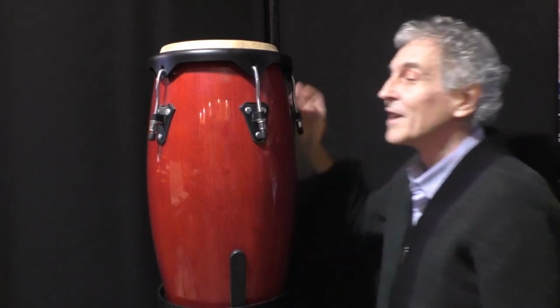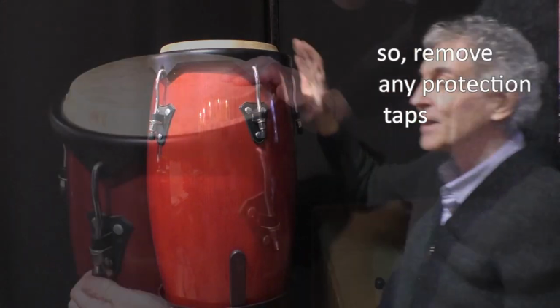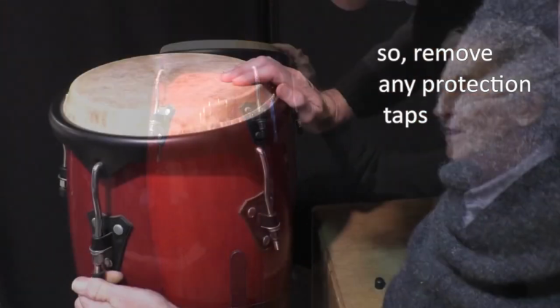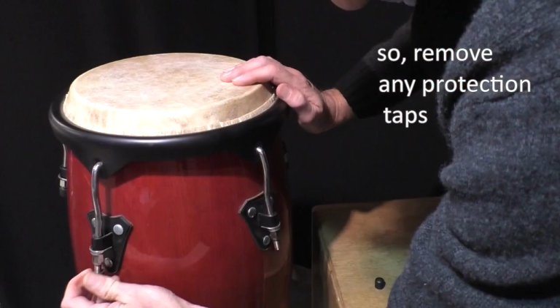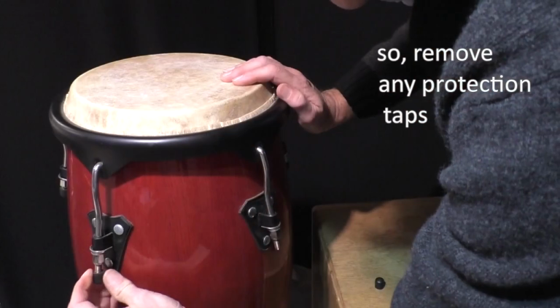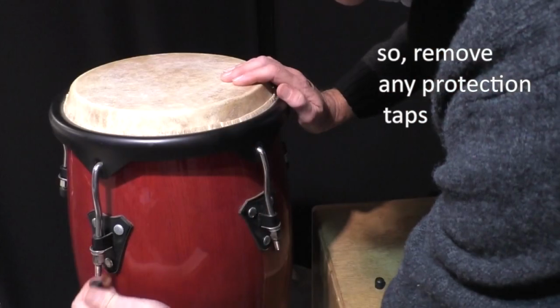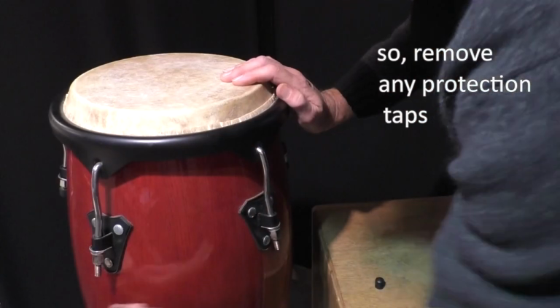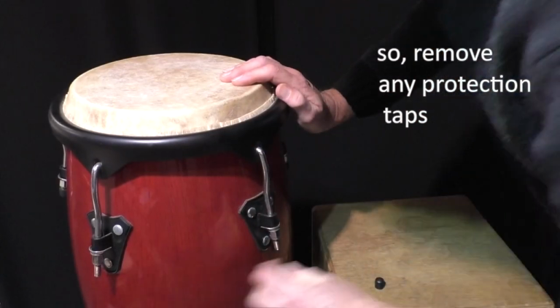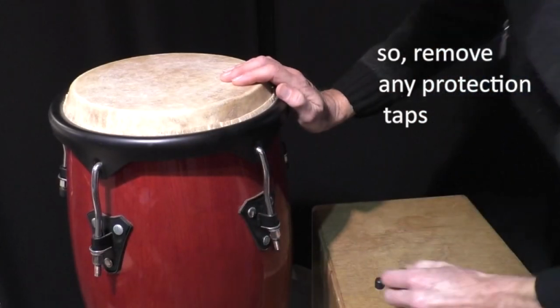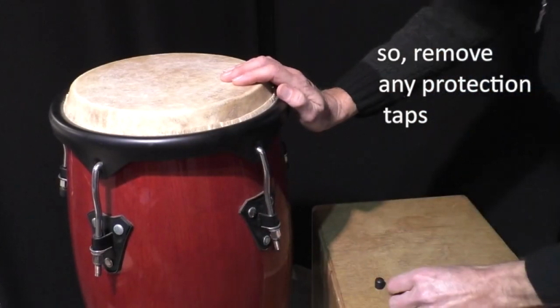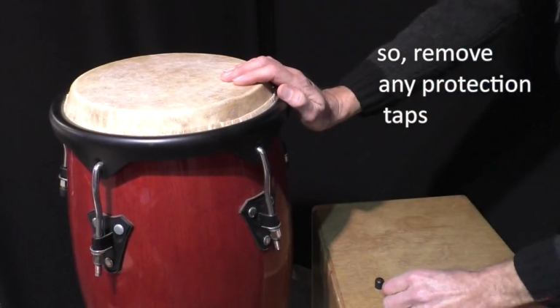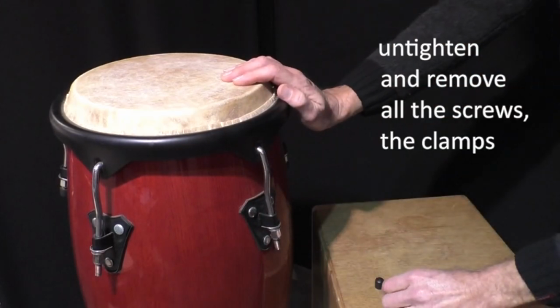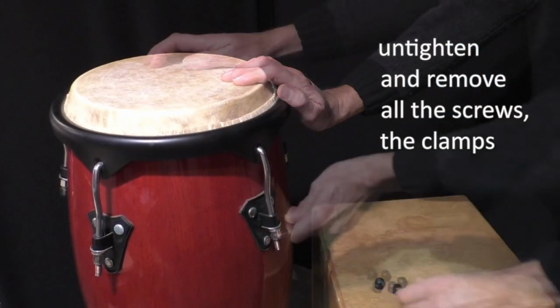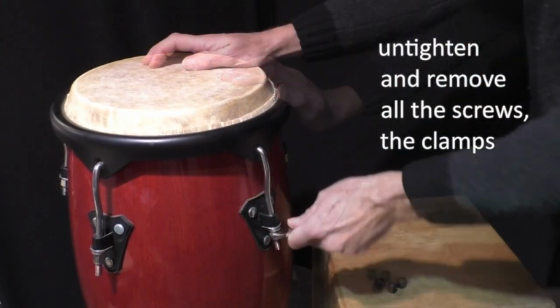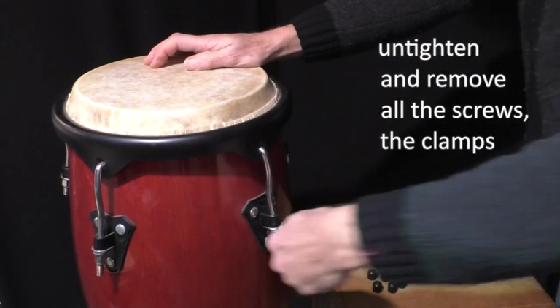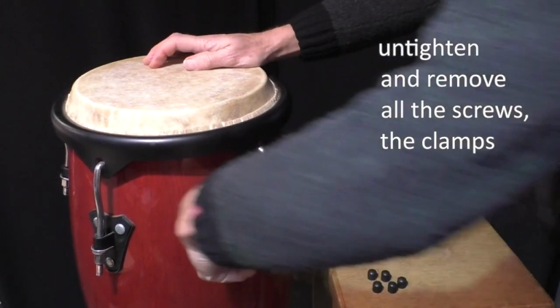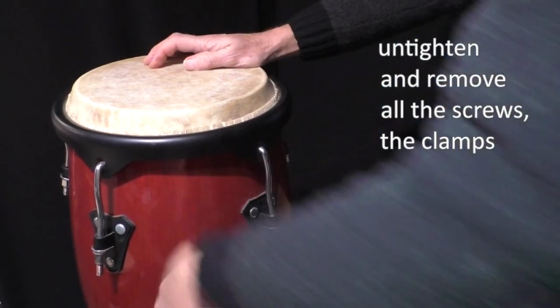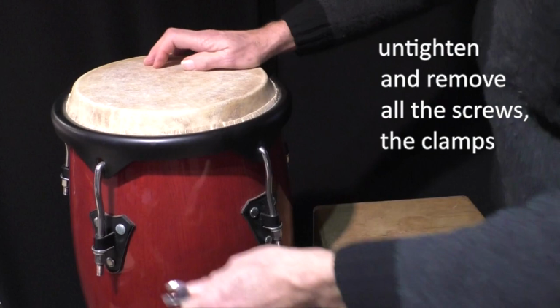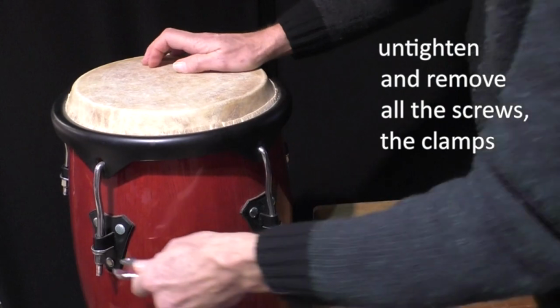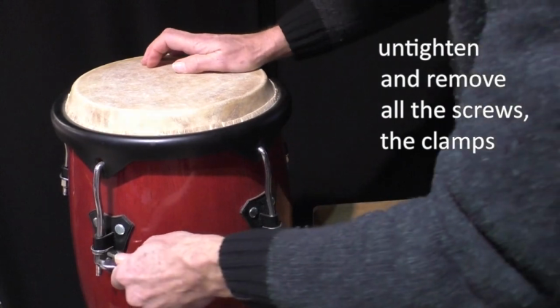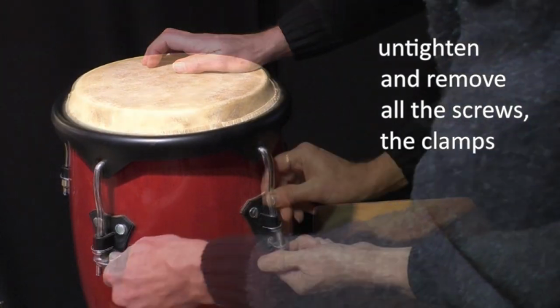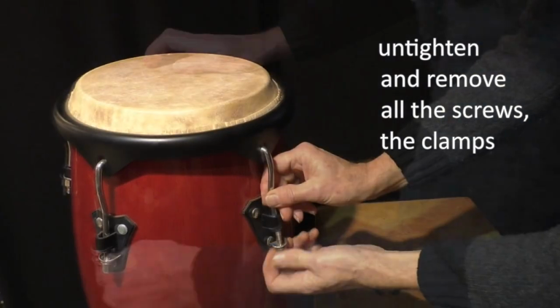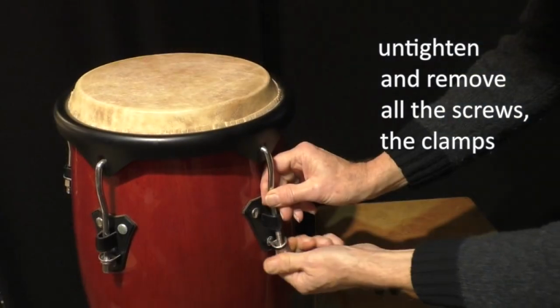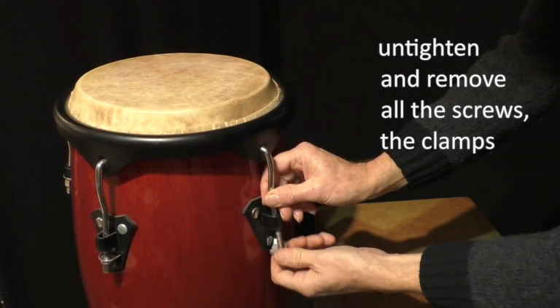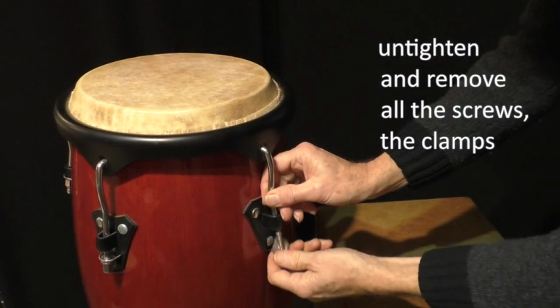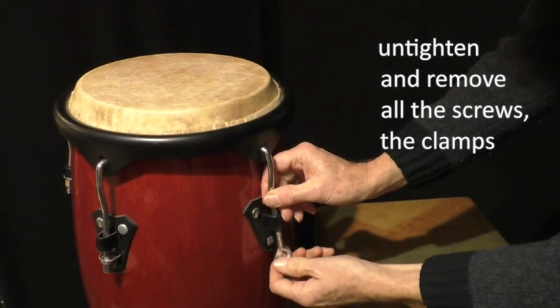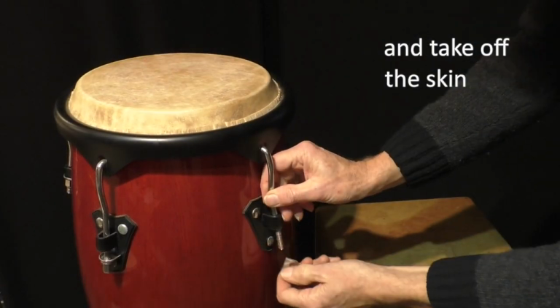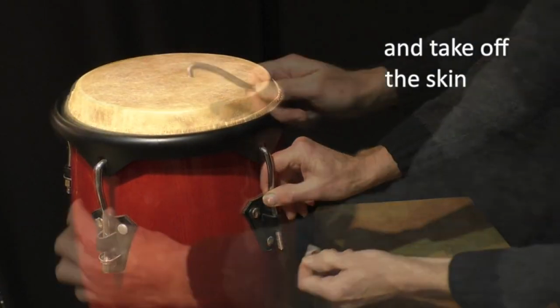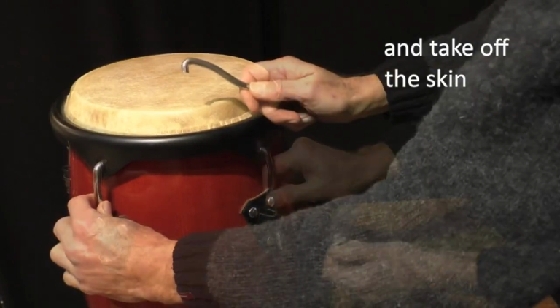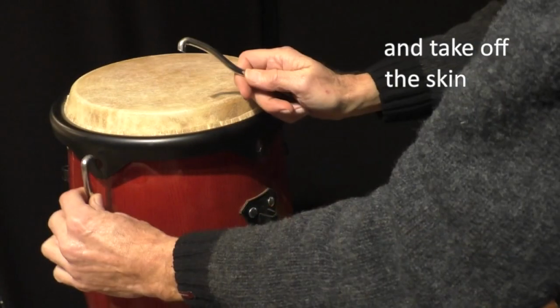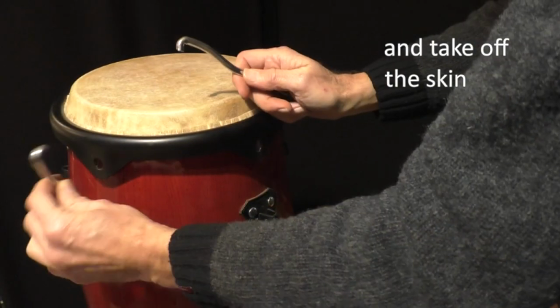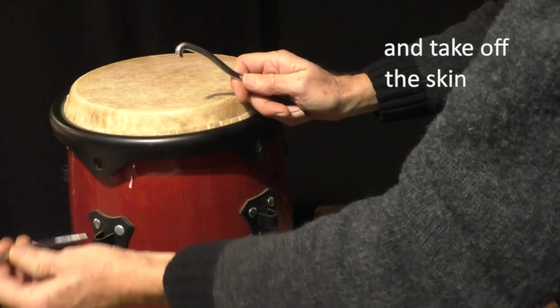Remove any protection tape, untighten and remove all the screws, the clamps, and take off the skin.